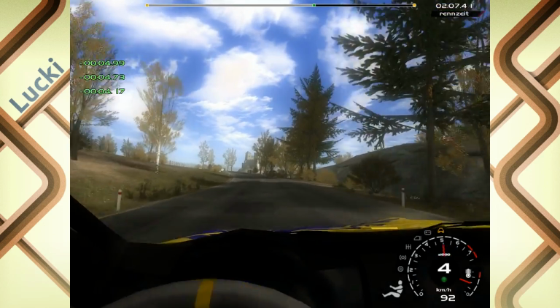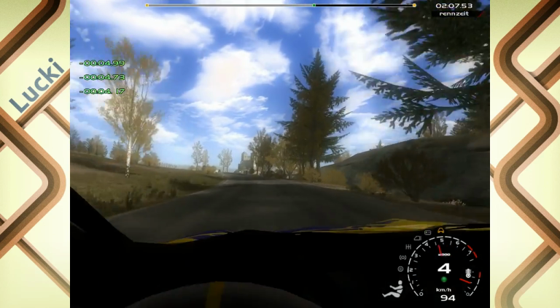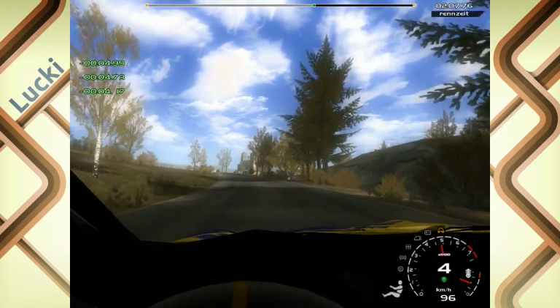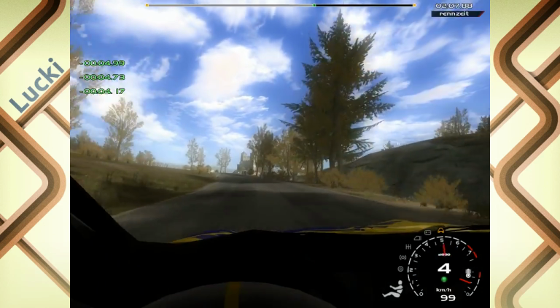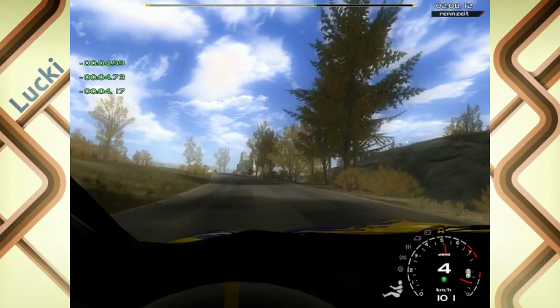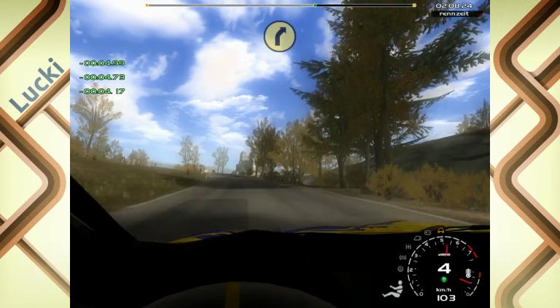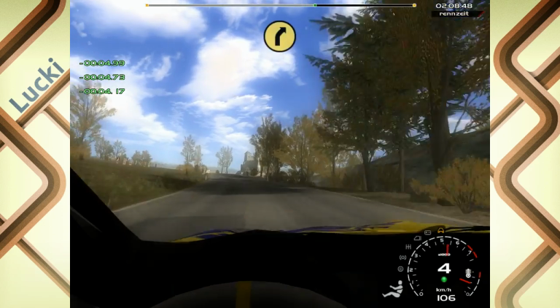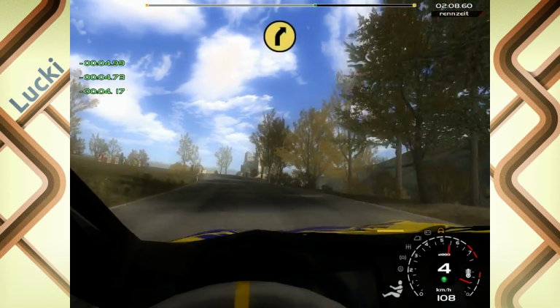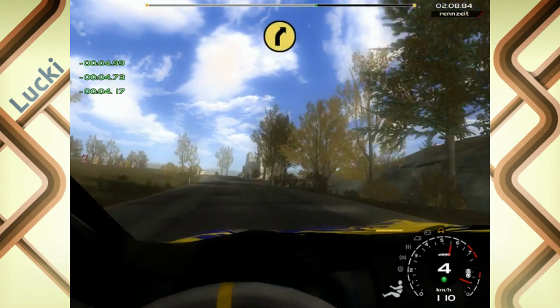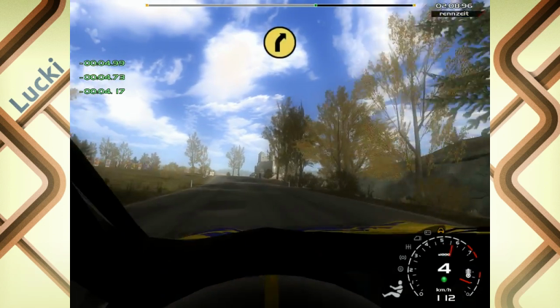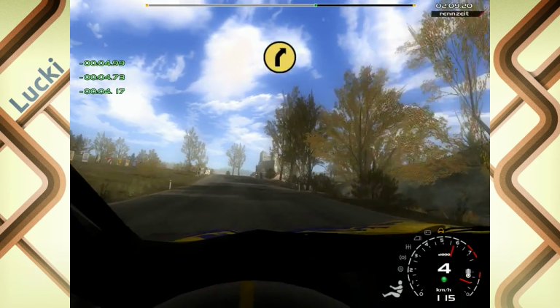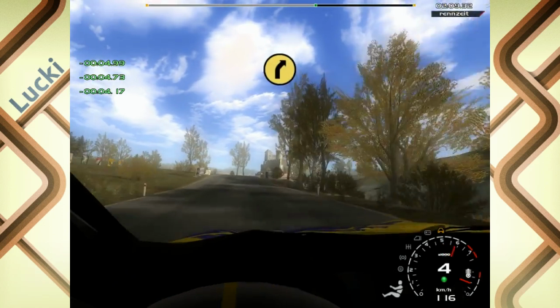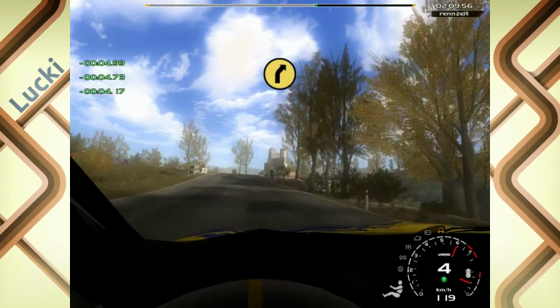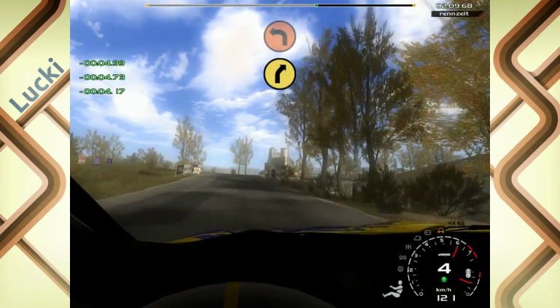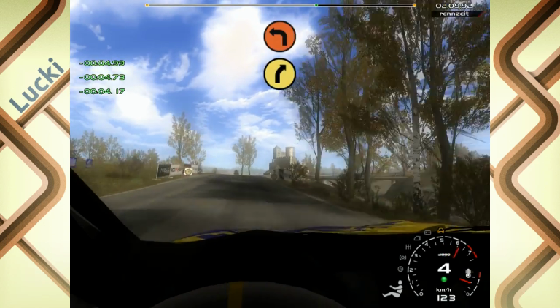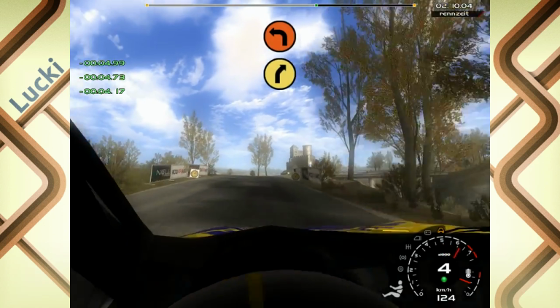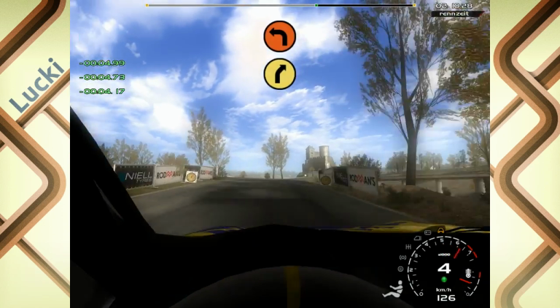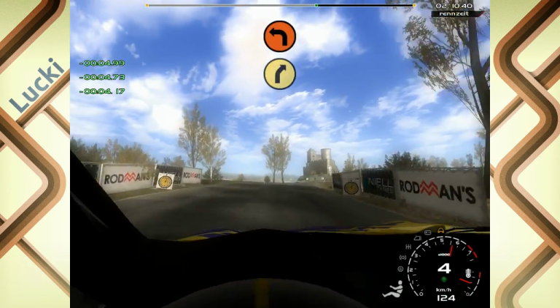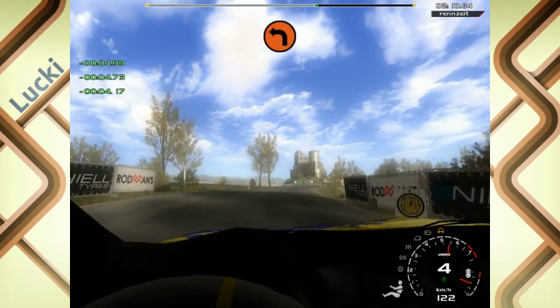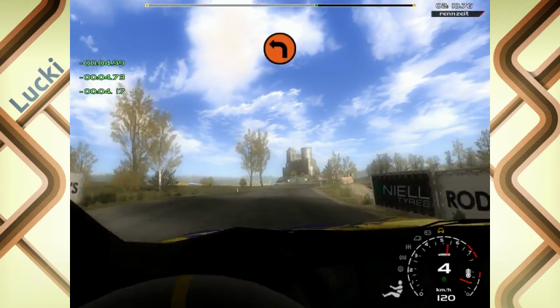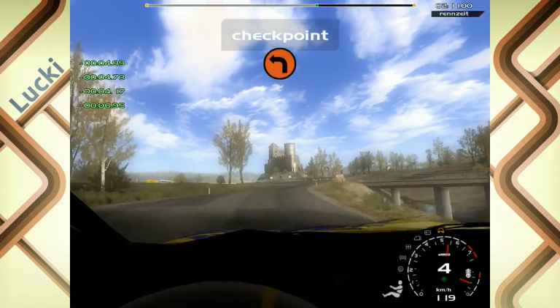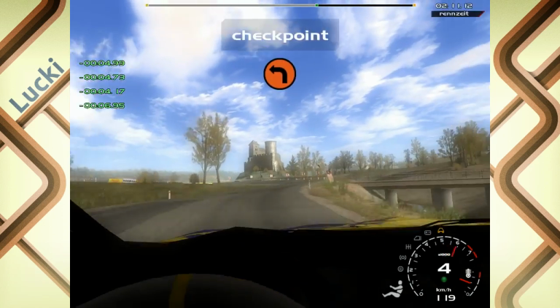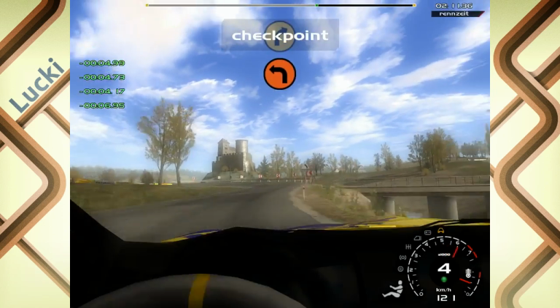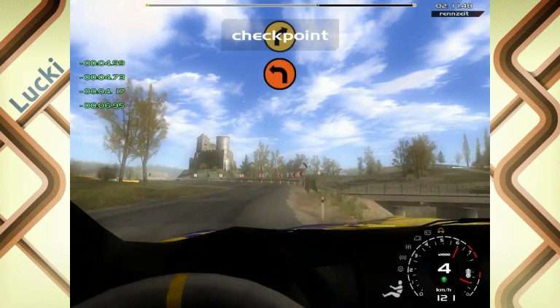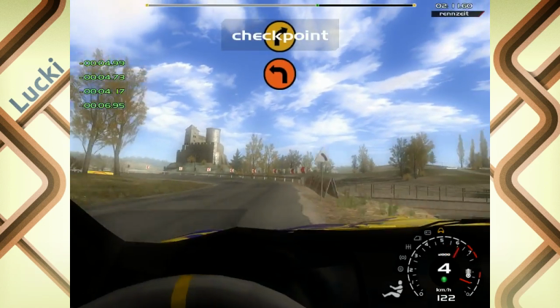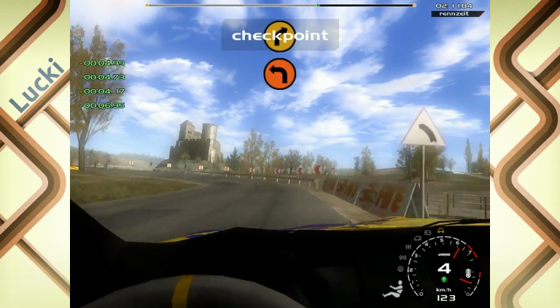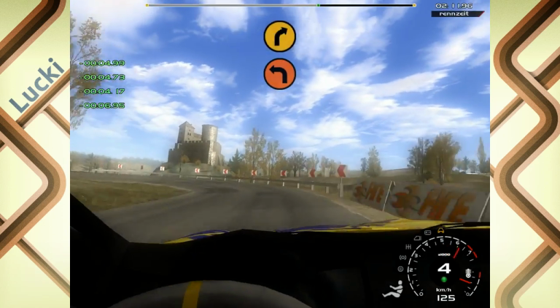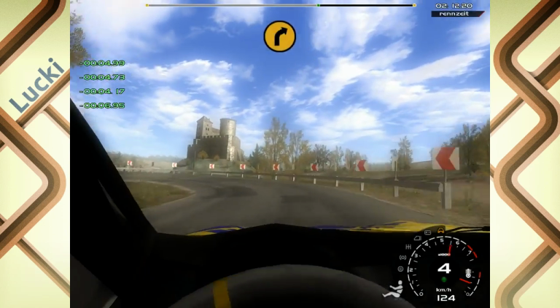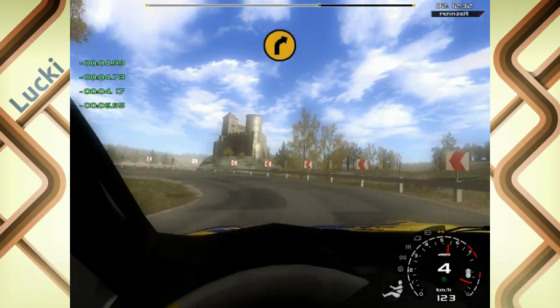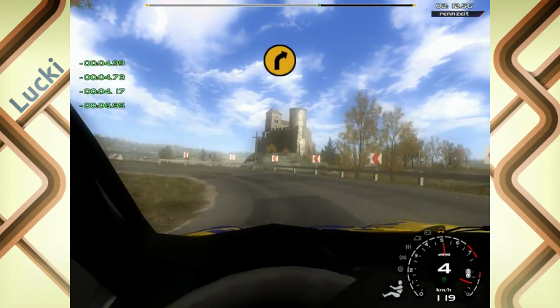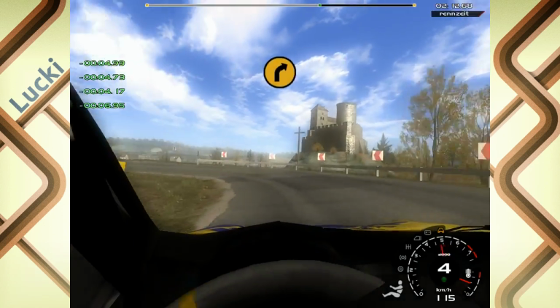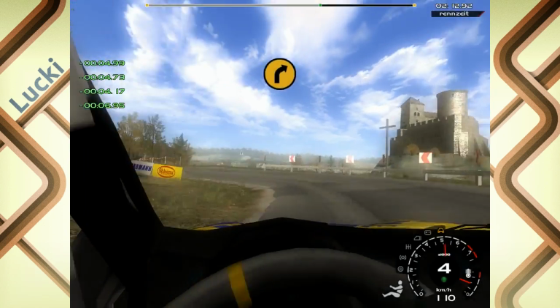150, 5 rechts, in 2 links, in 4 rechts, über Gucke, auf Schotter.